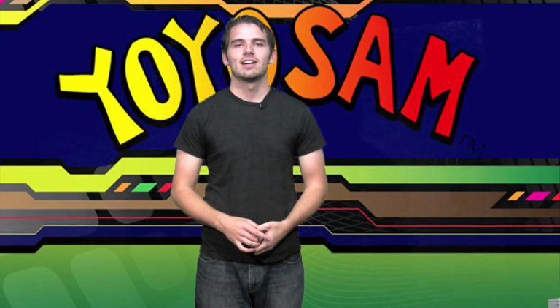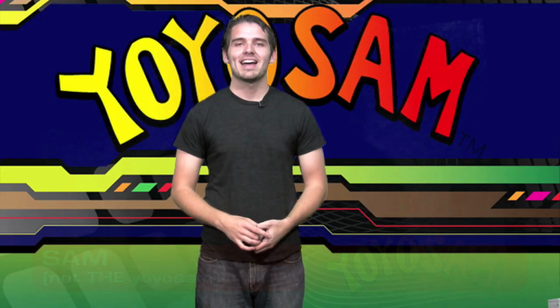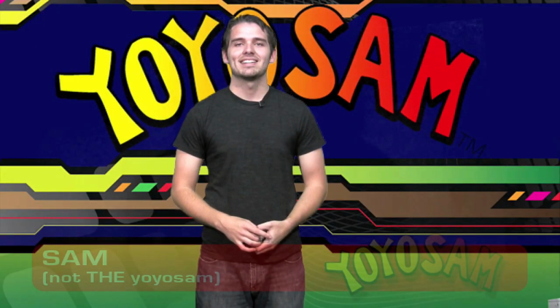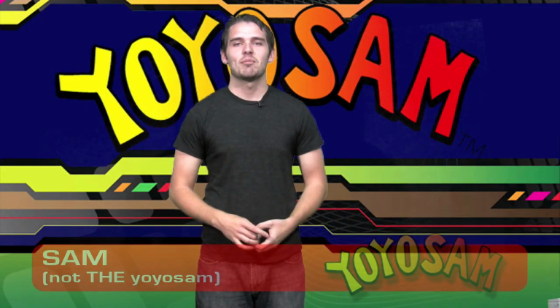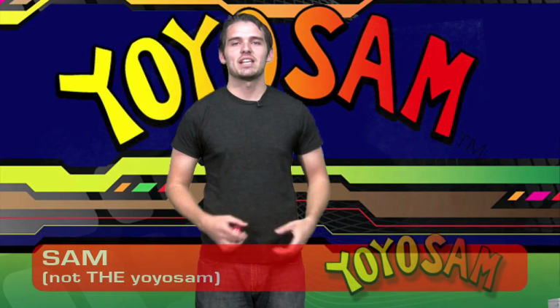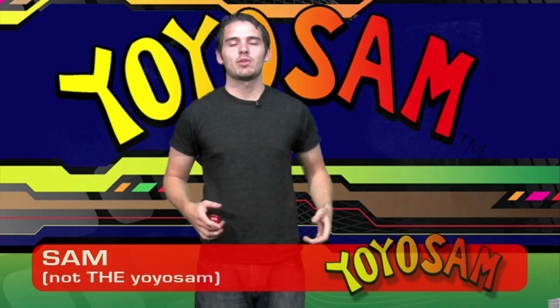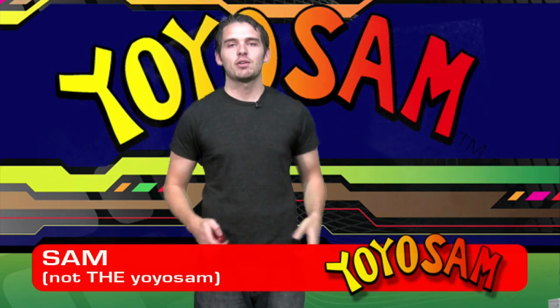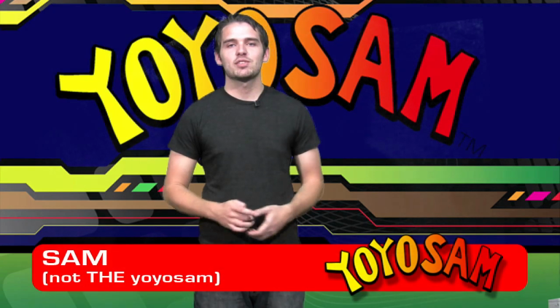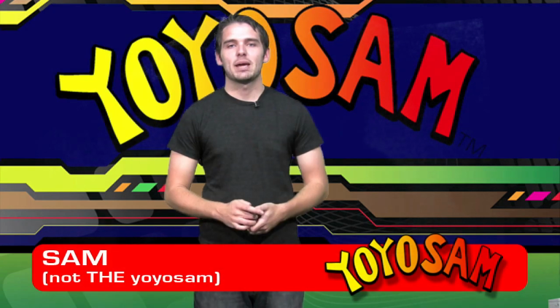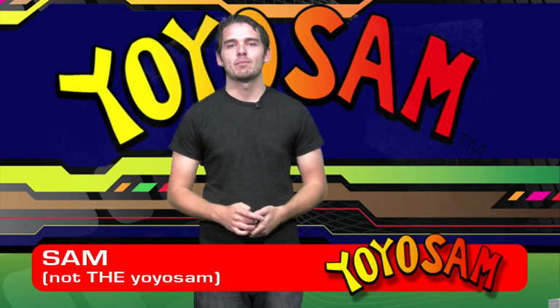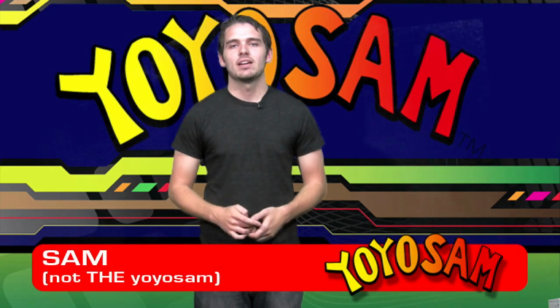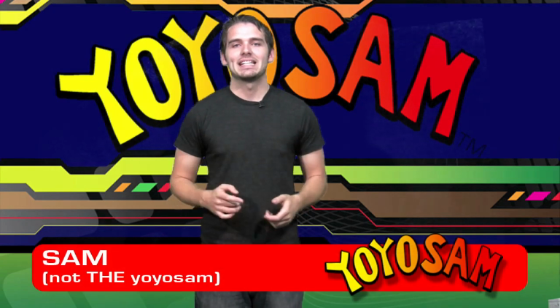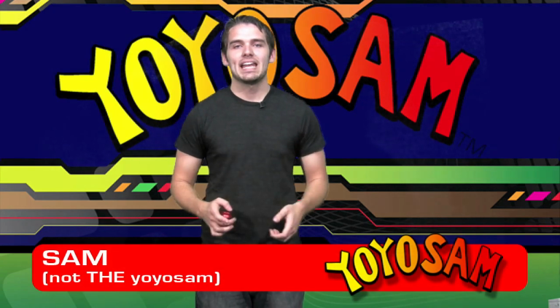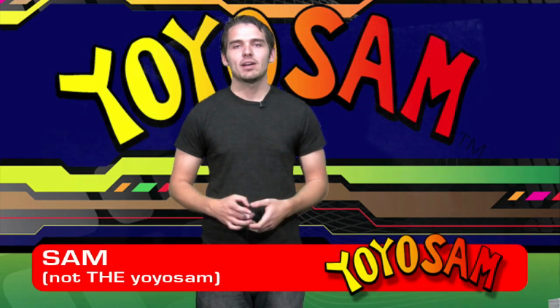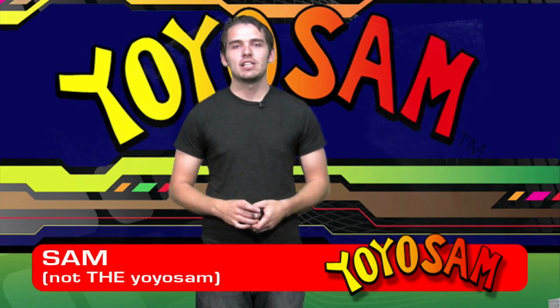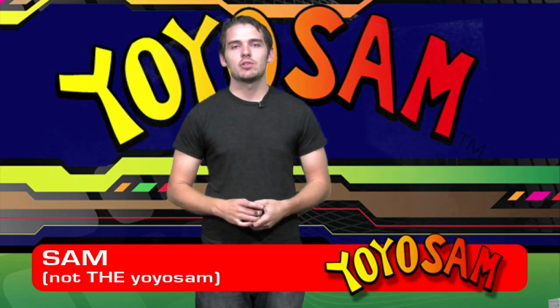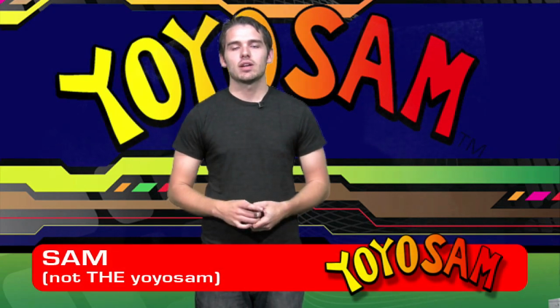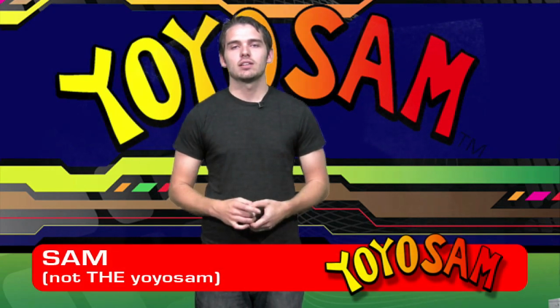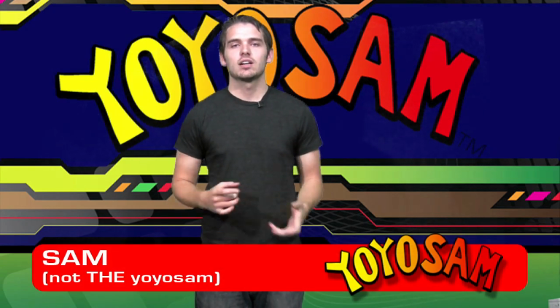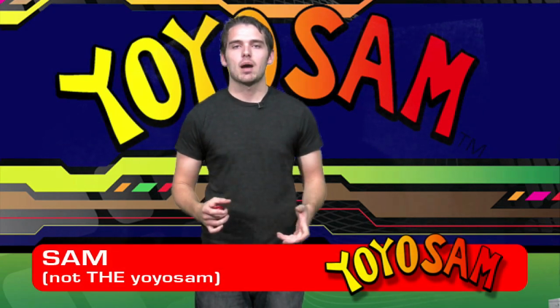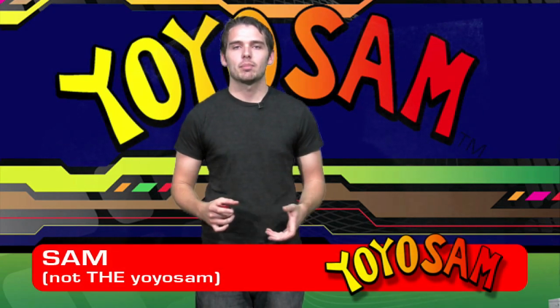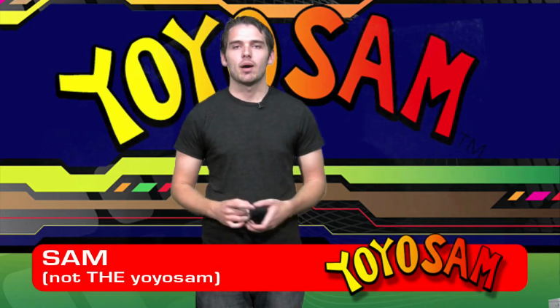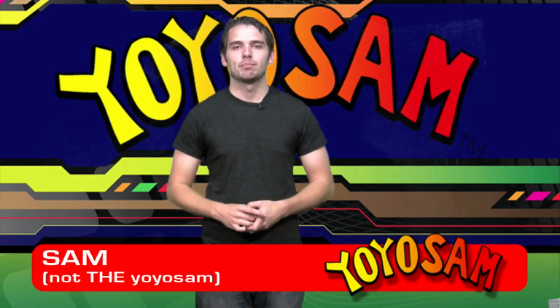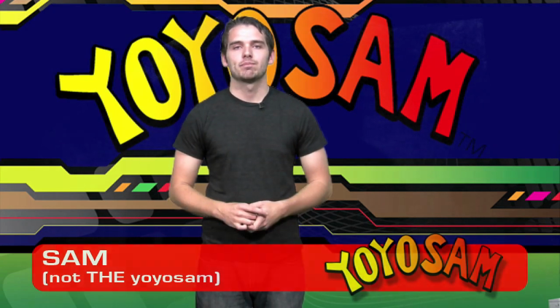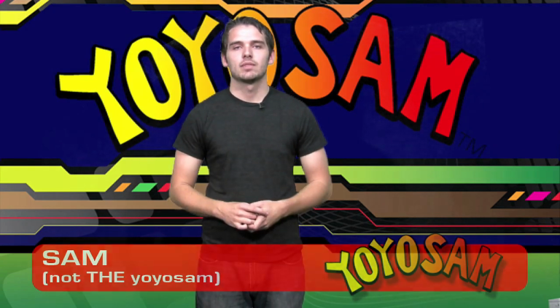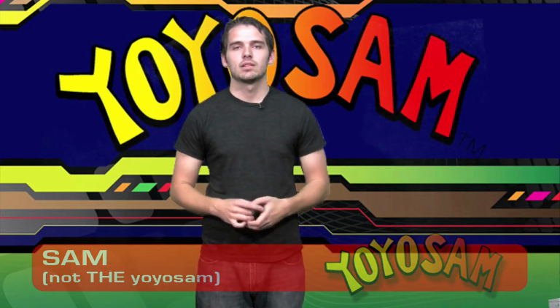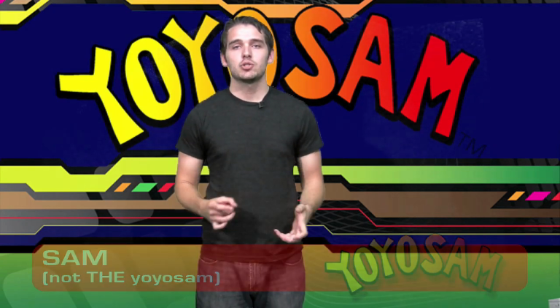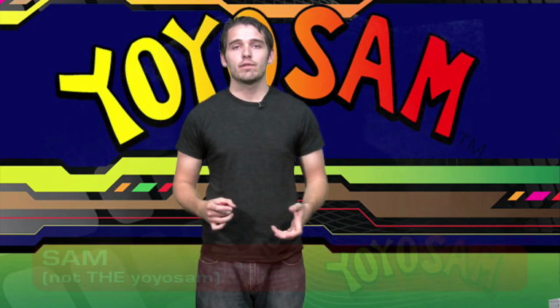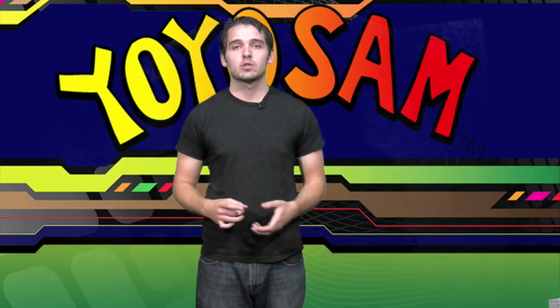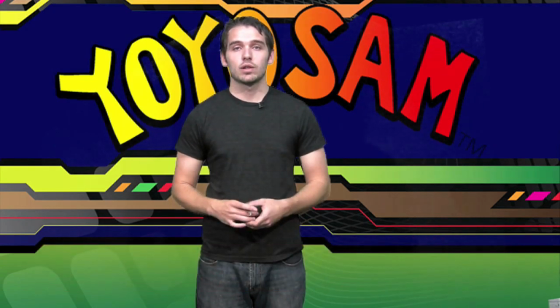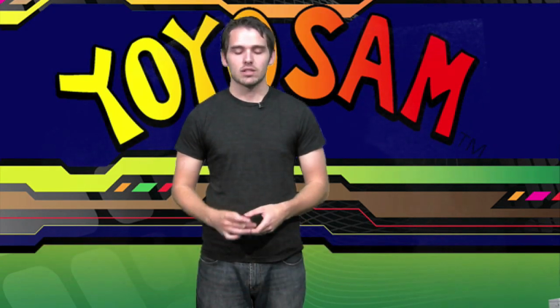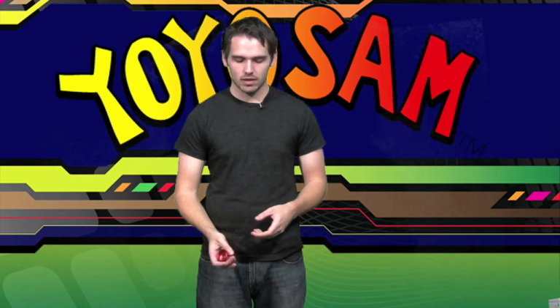Hi, I'm Sam with YoYoSam and today I'm going to teach you the trick Atomic Bomb. Let me show you first what it looks like.